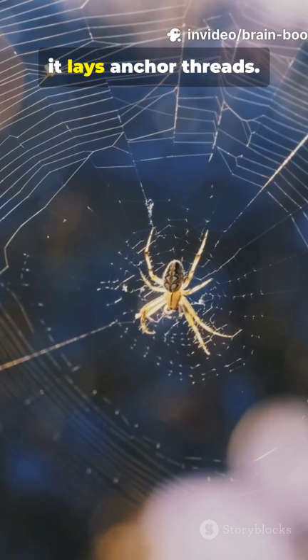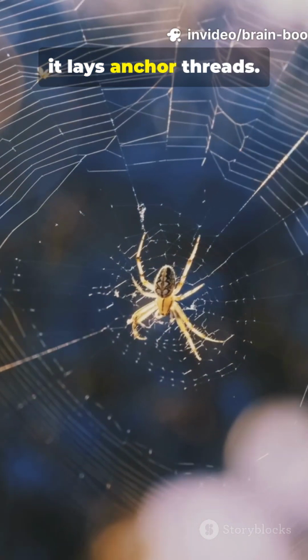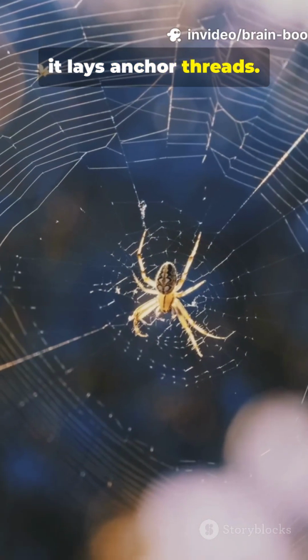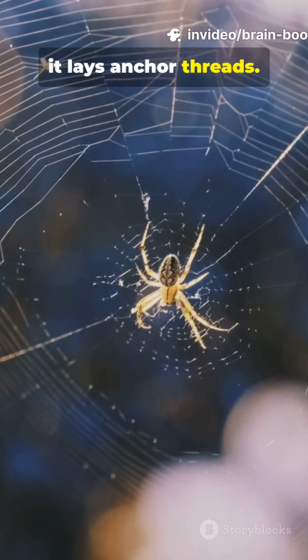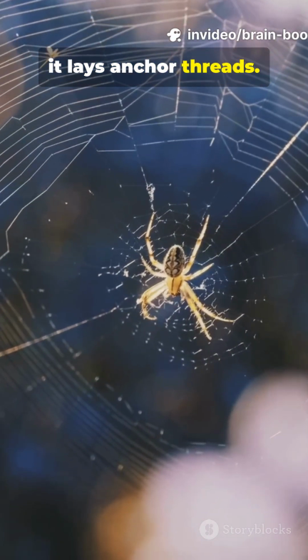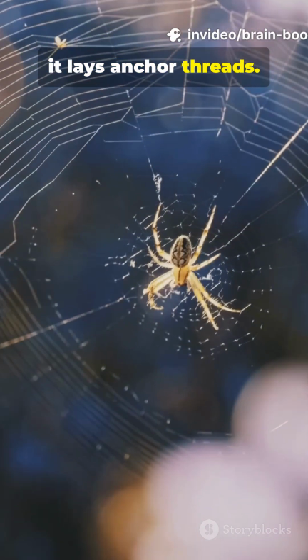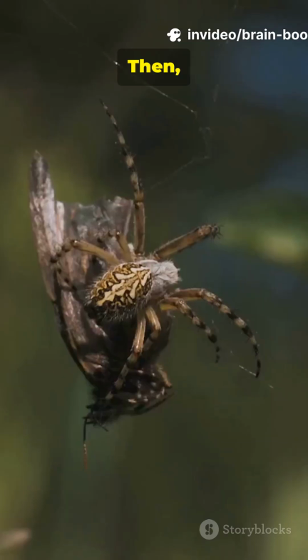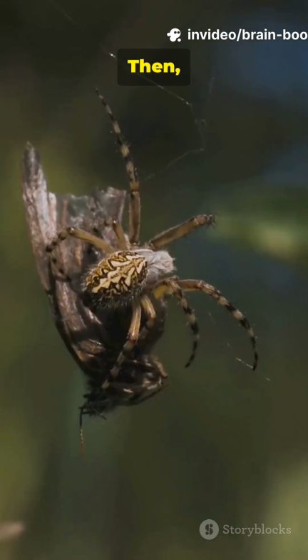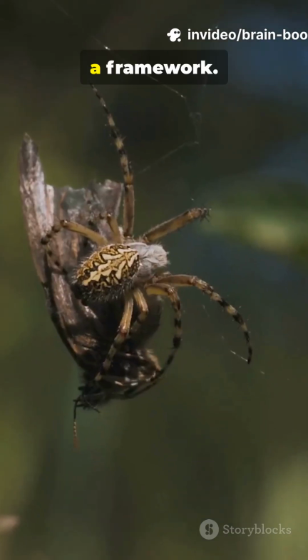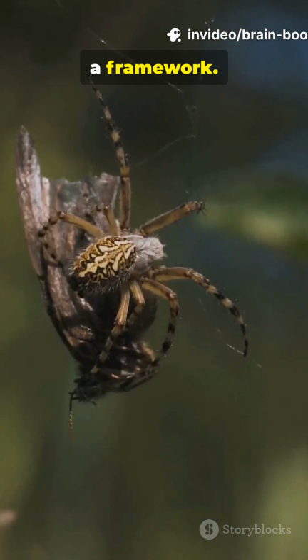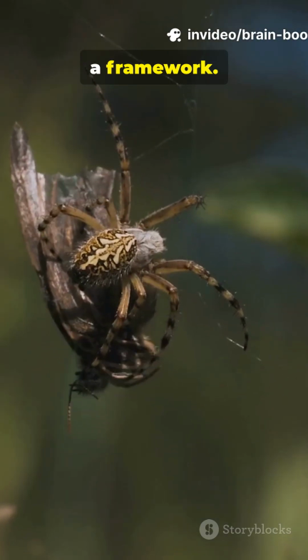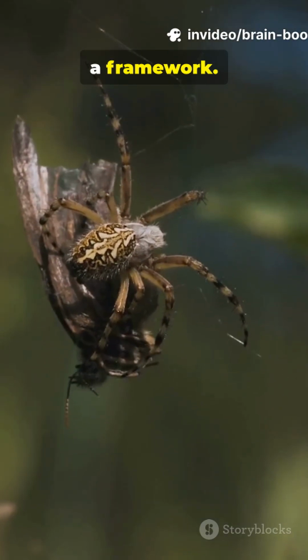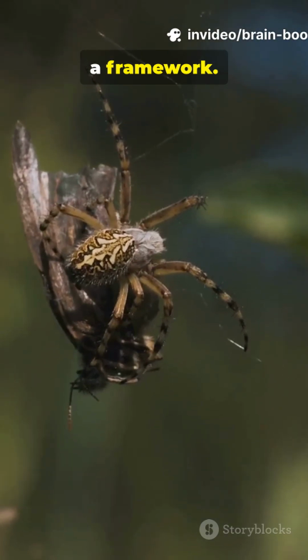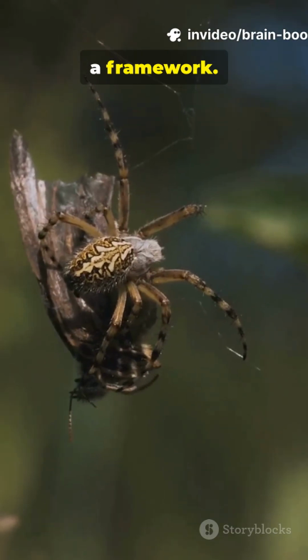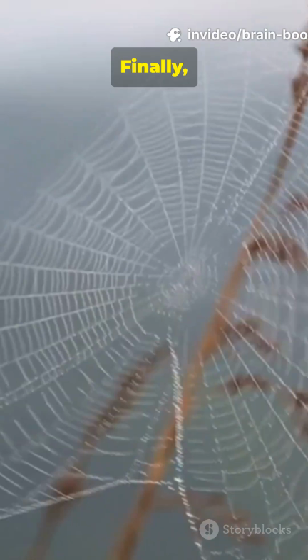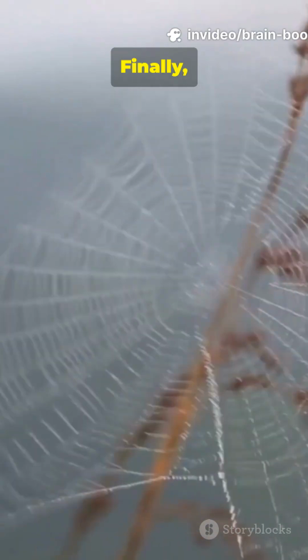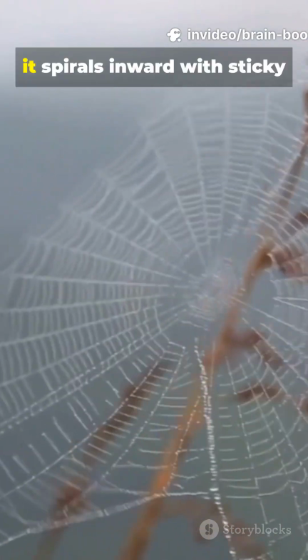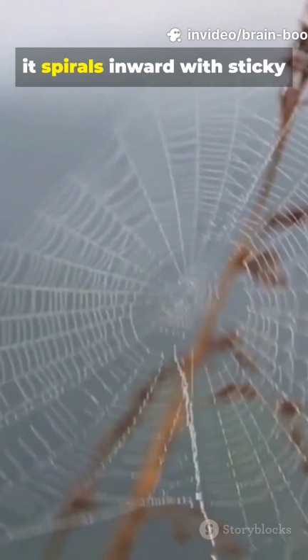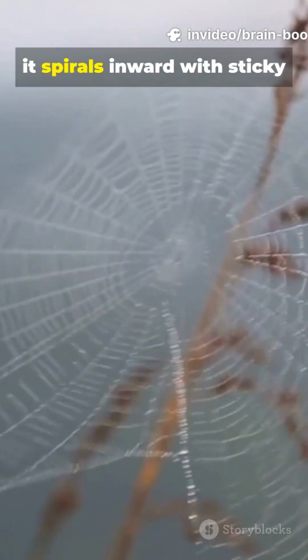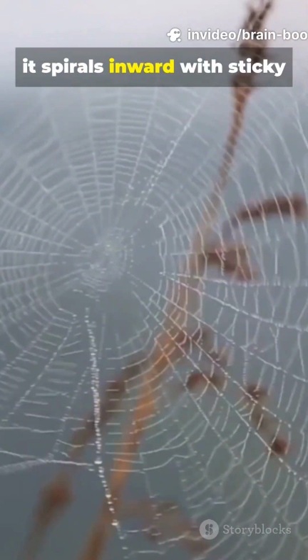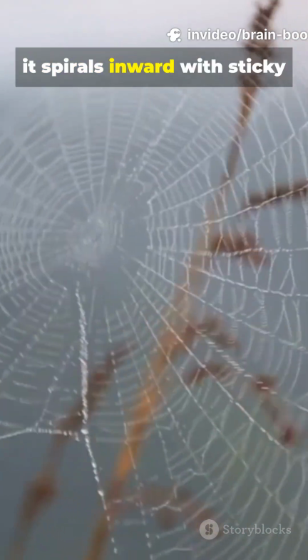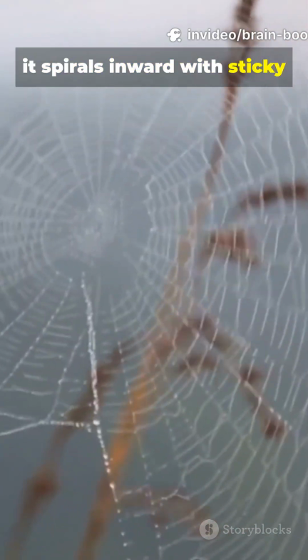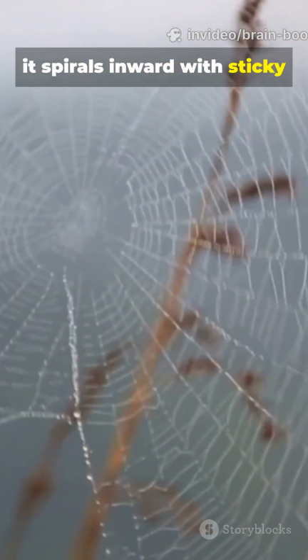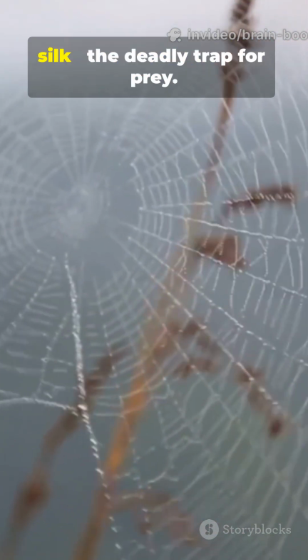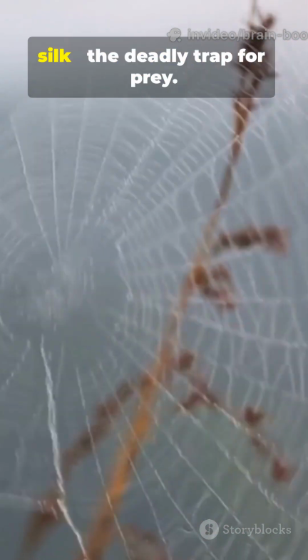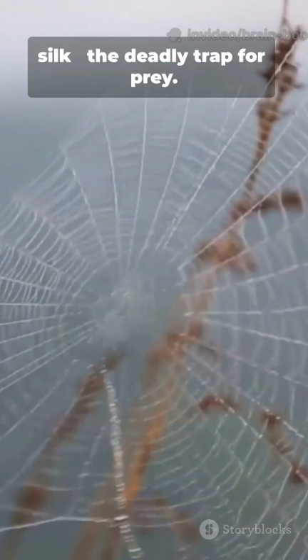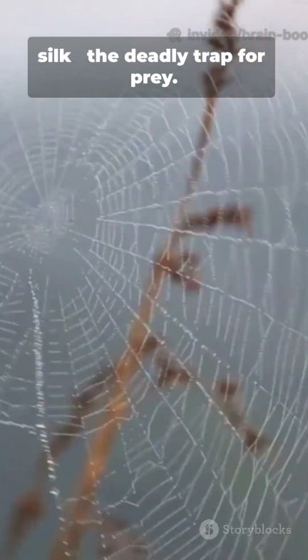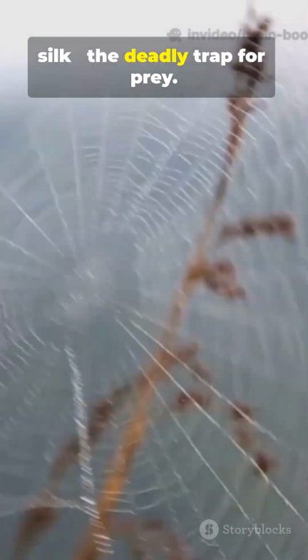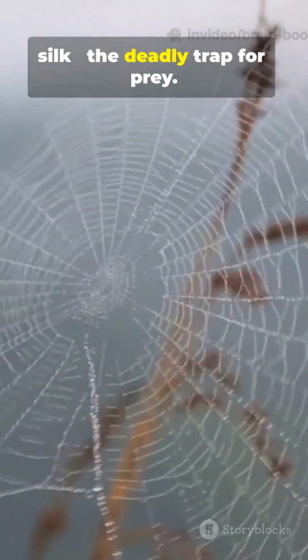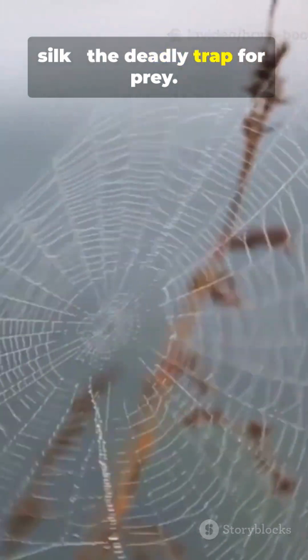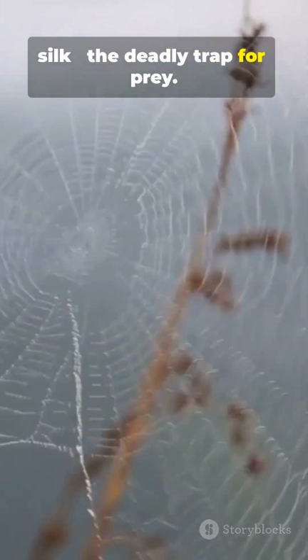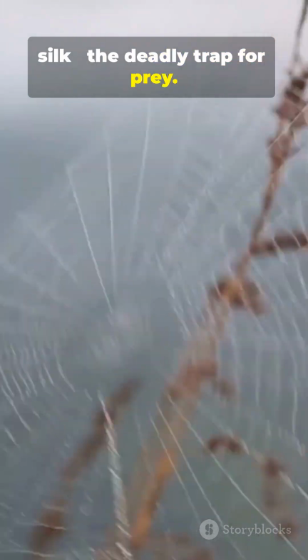First, it lays anchor threads, then a framework. Finally, it spirals inward with sticky silk — the deadly trap for prey.